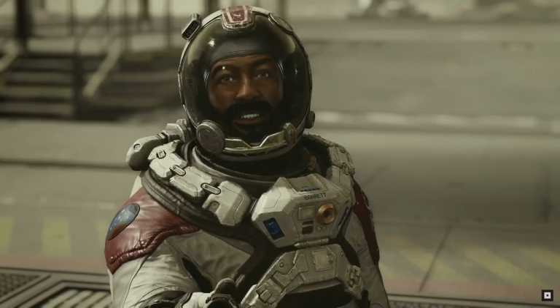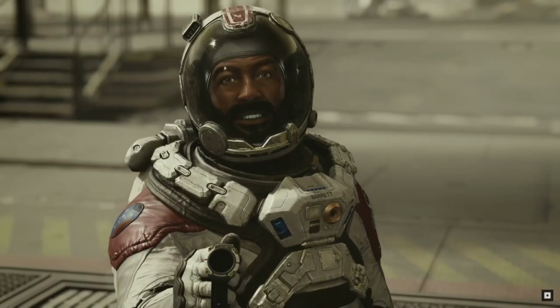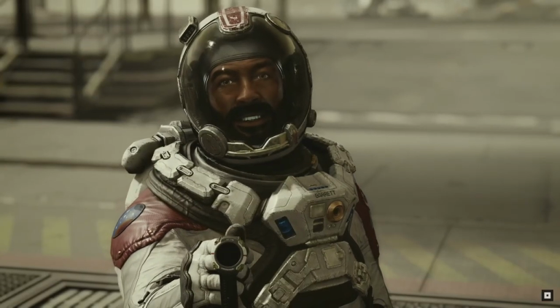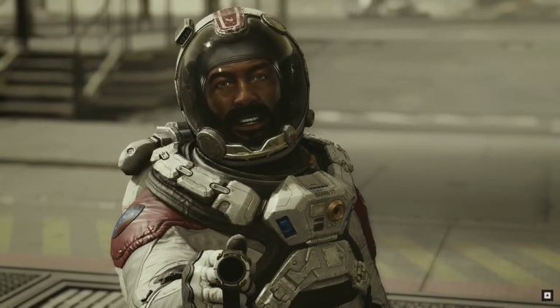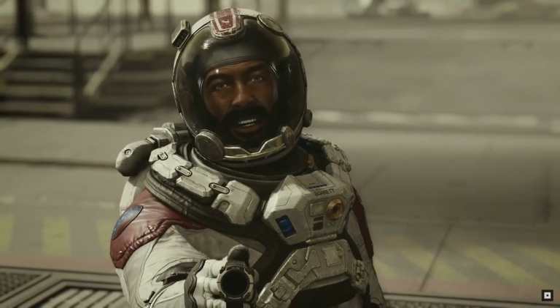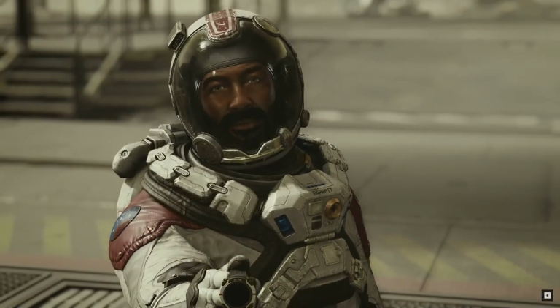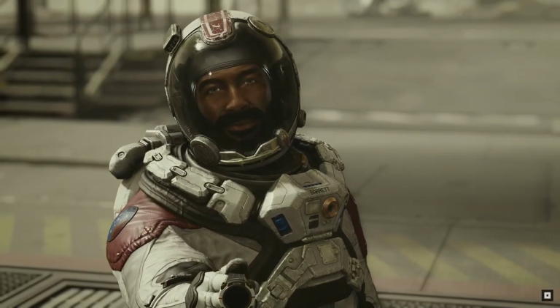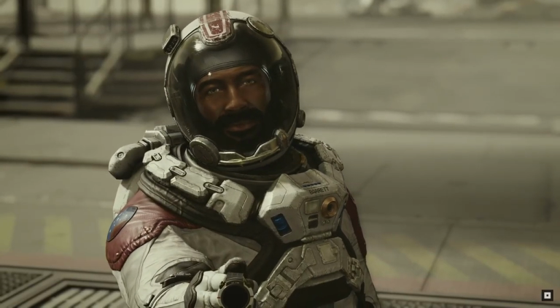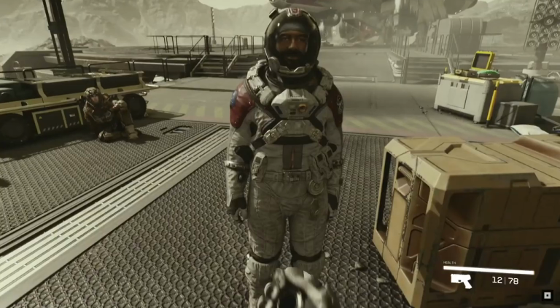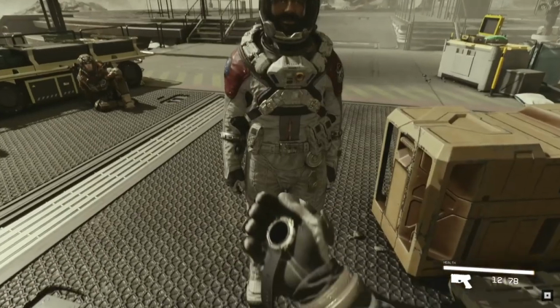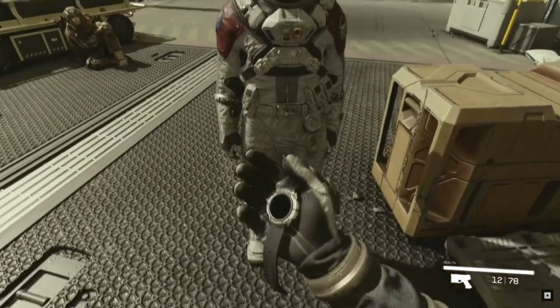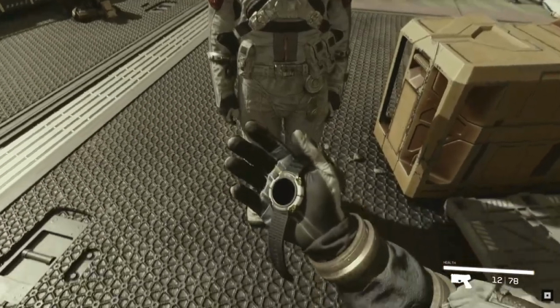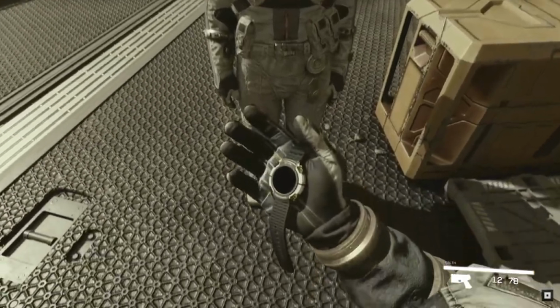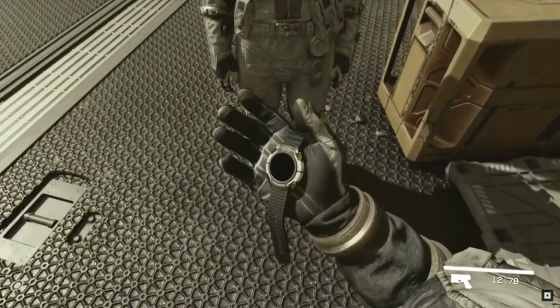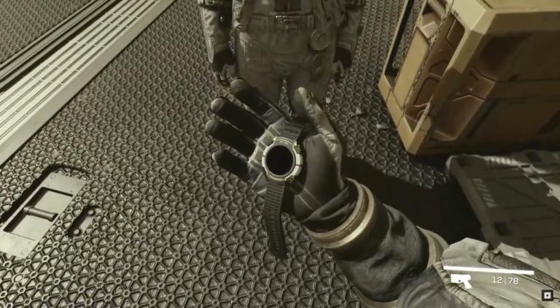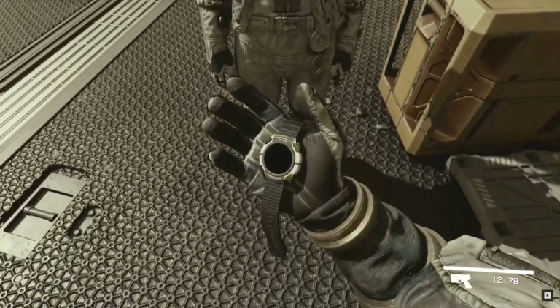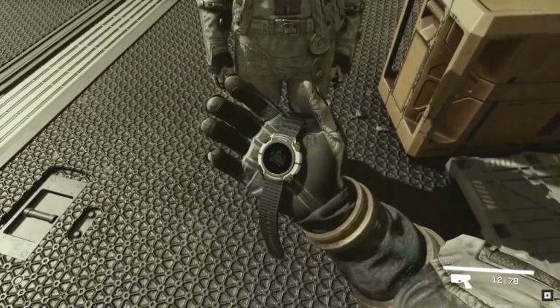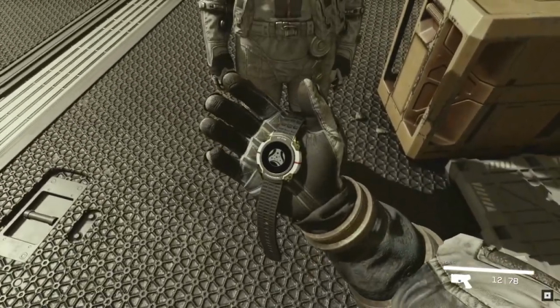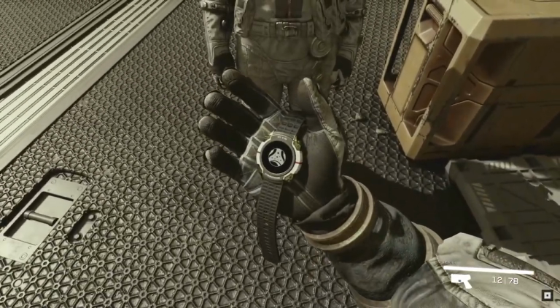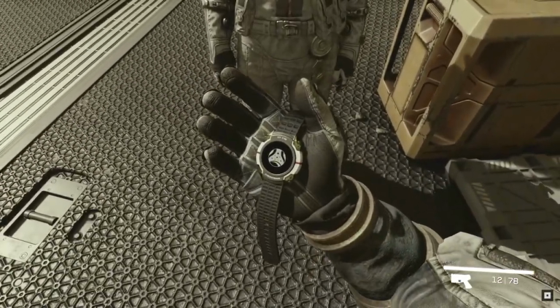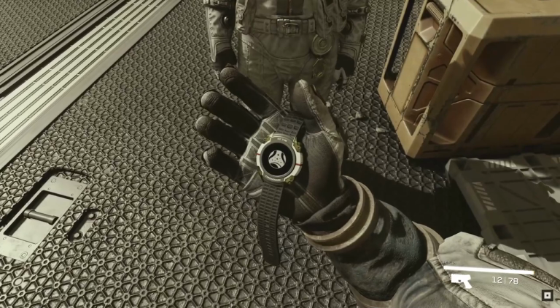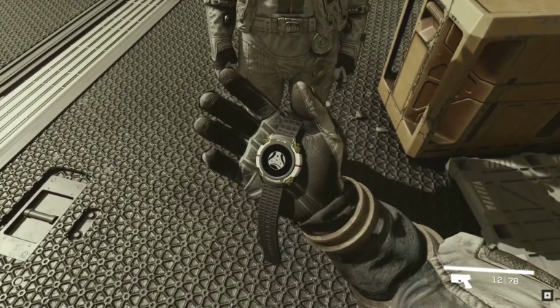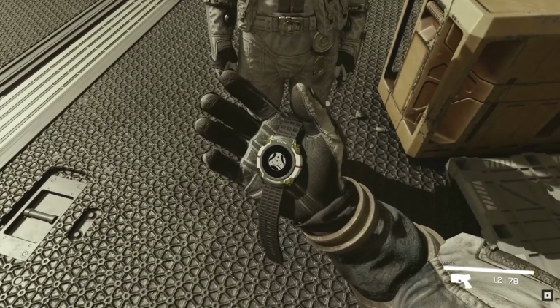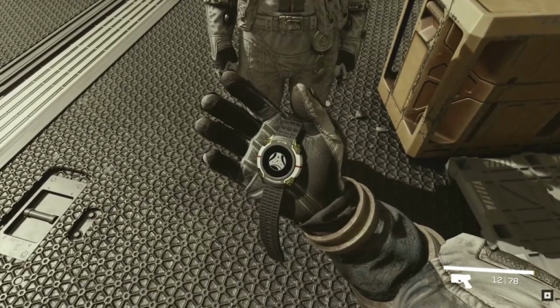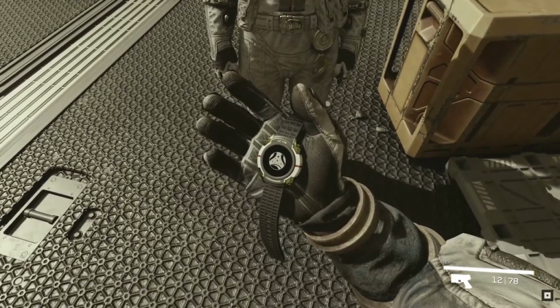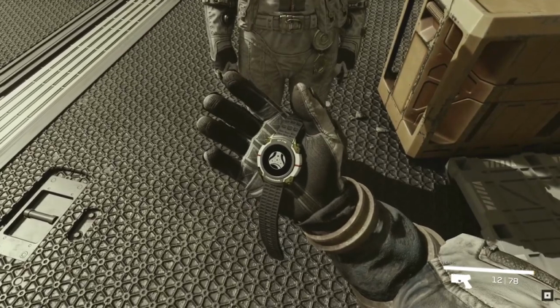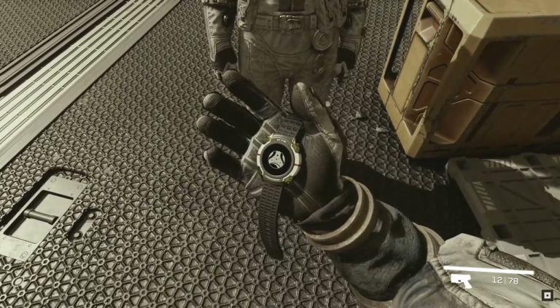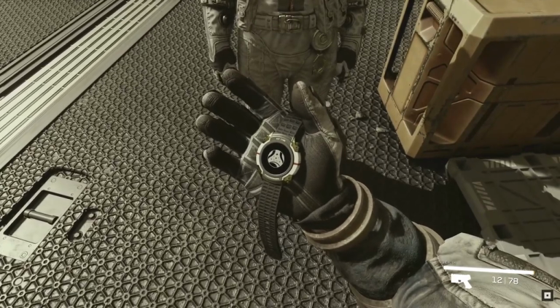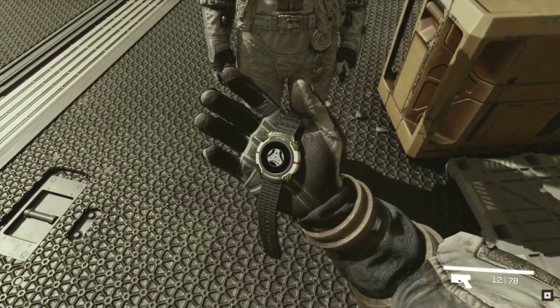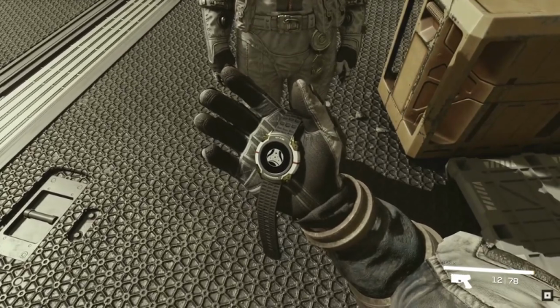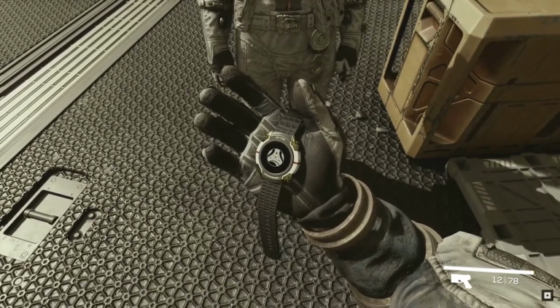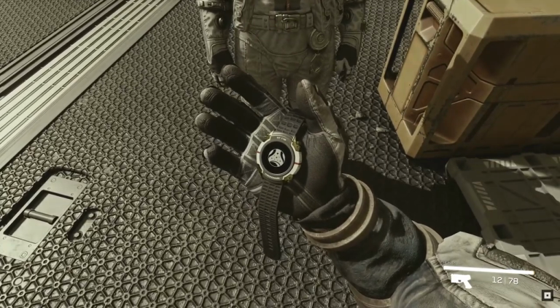Hey, take this. You'll find it very useful out there. And it even tells the time.